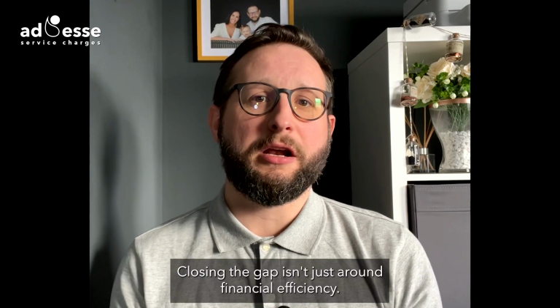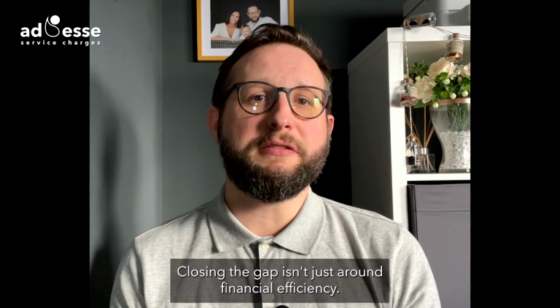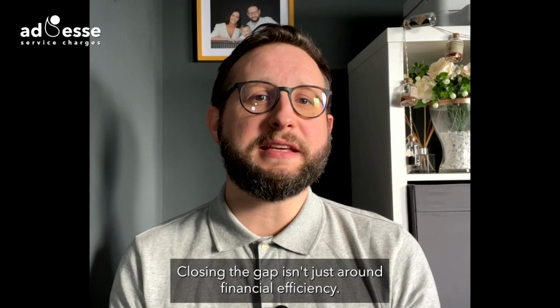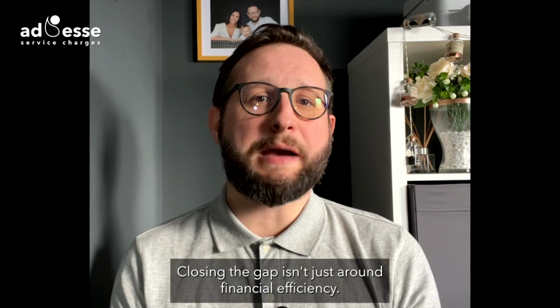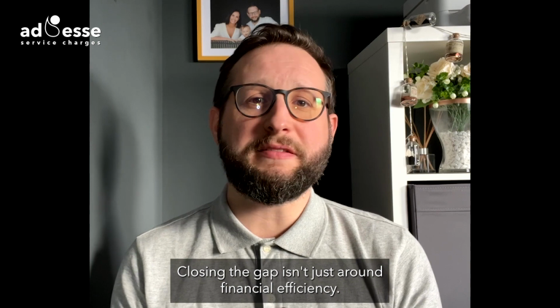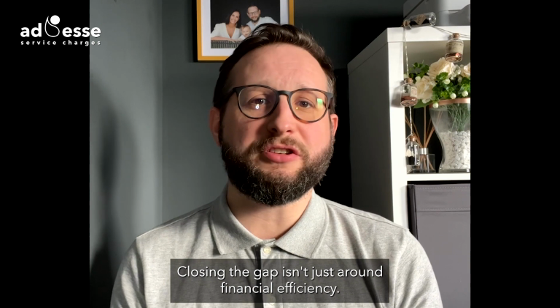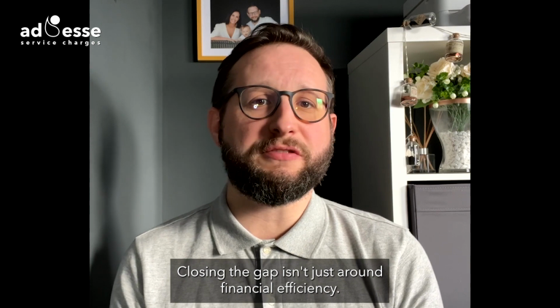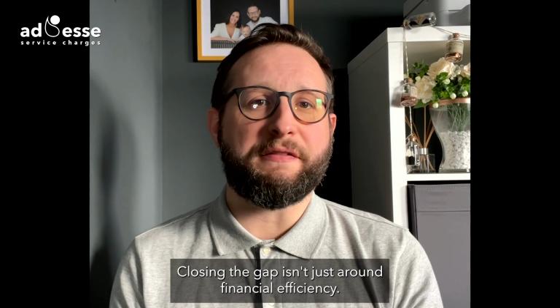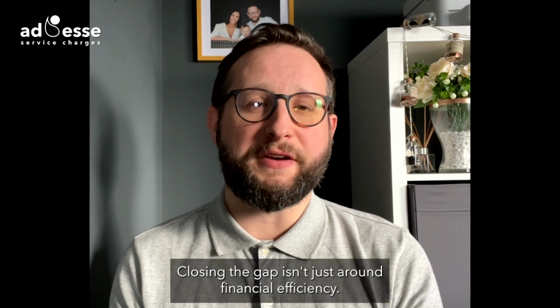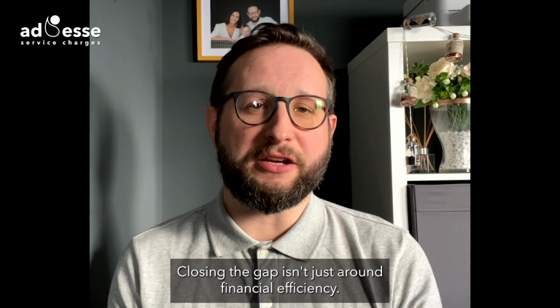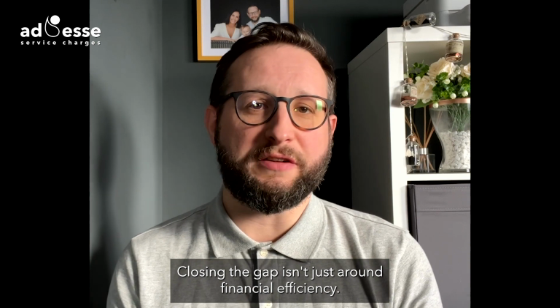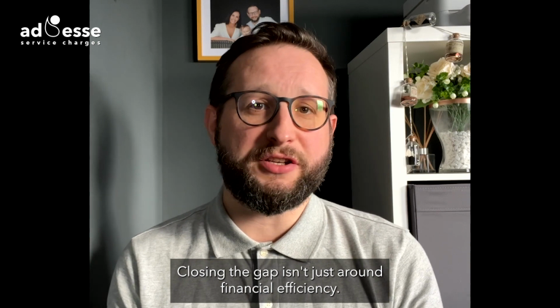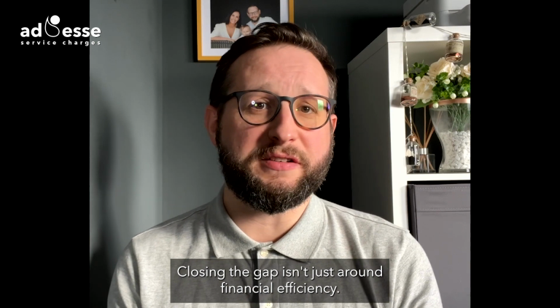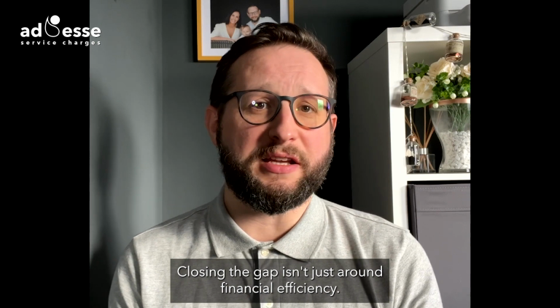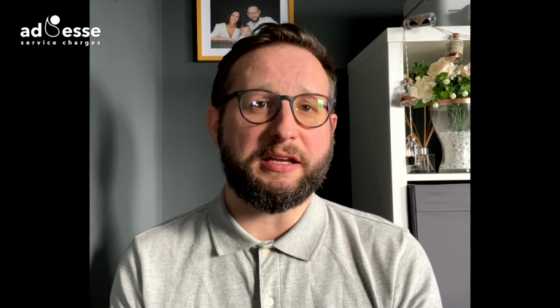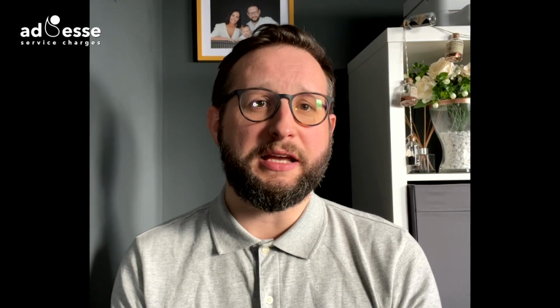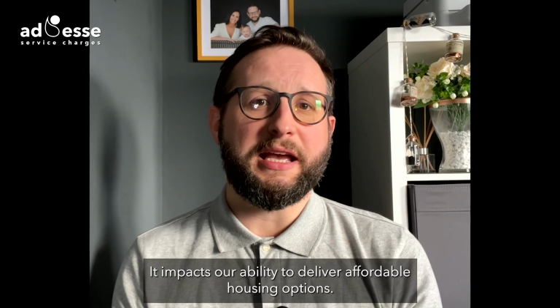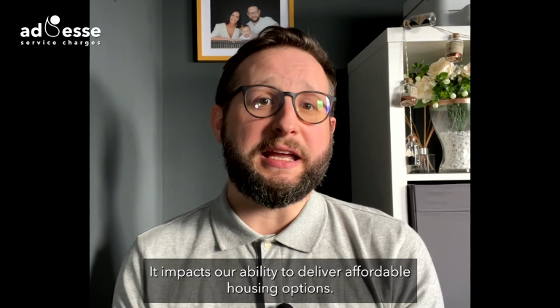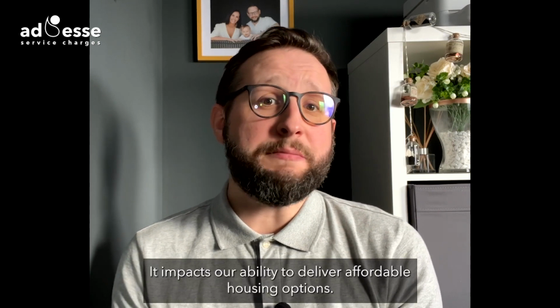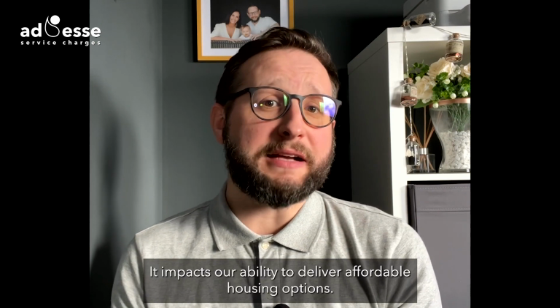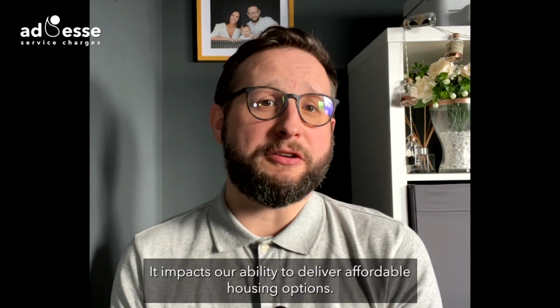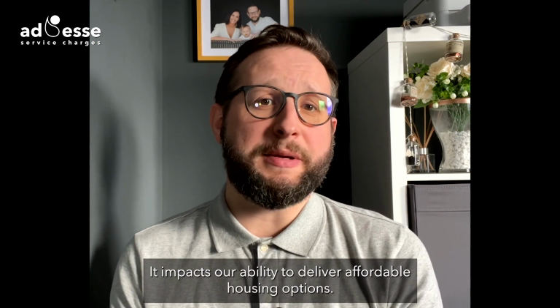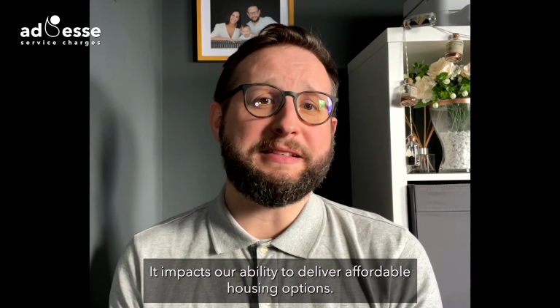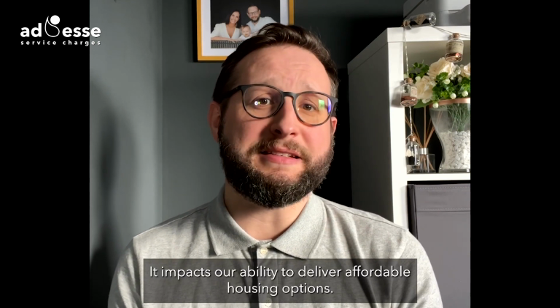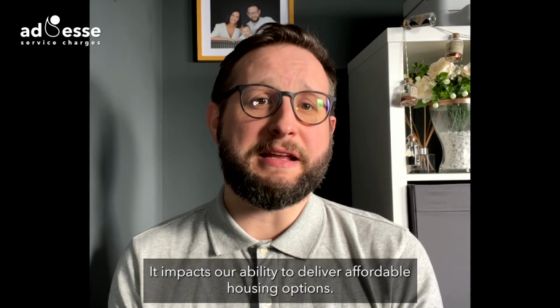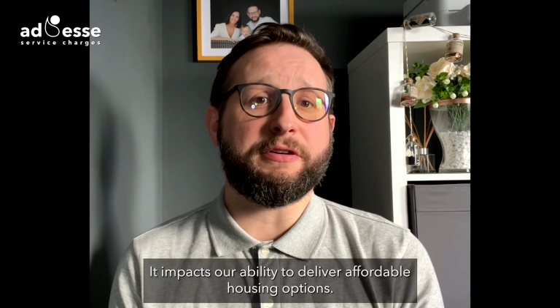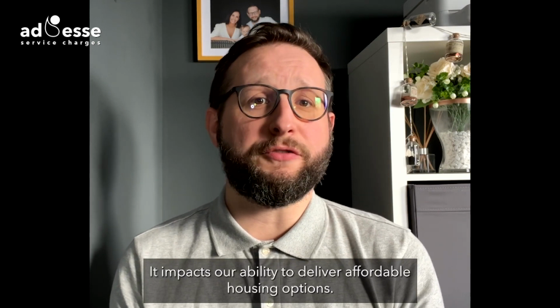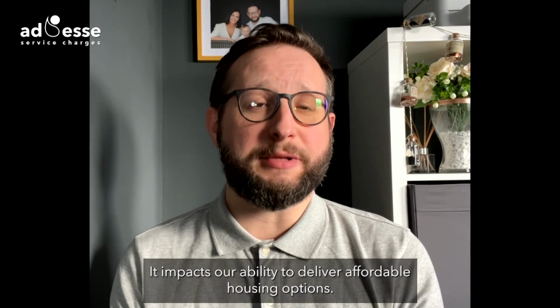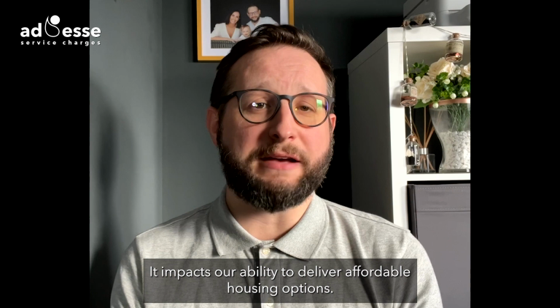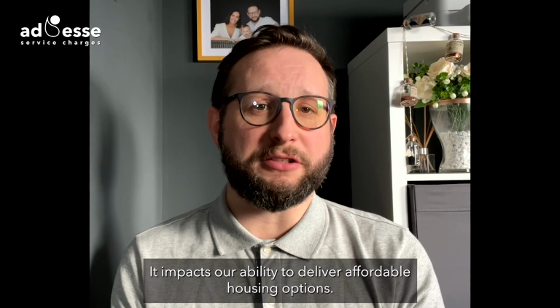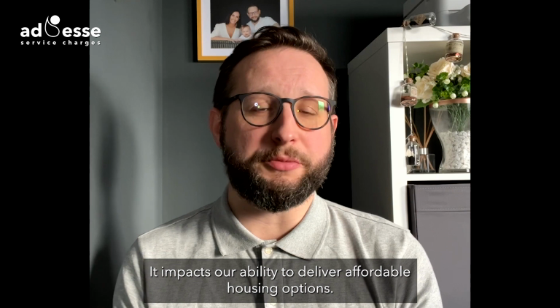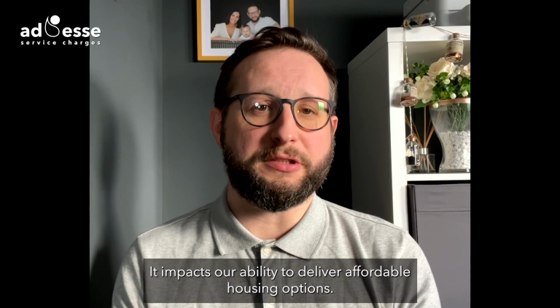Closing the gap isn't just around financial efficiency — it impacts our ability to deliver affordable housing options.